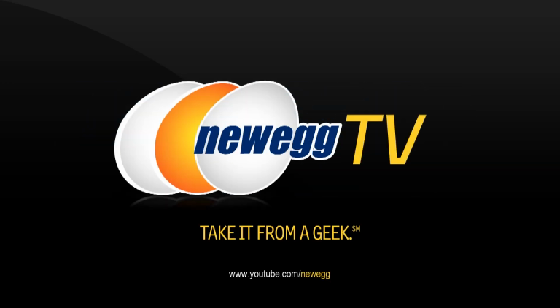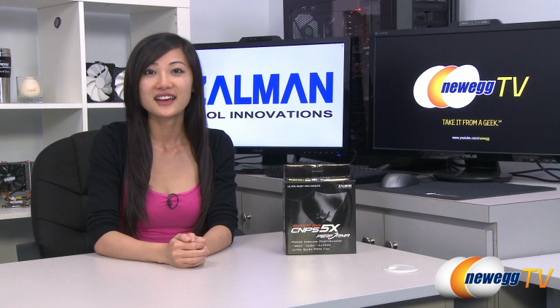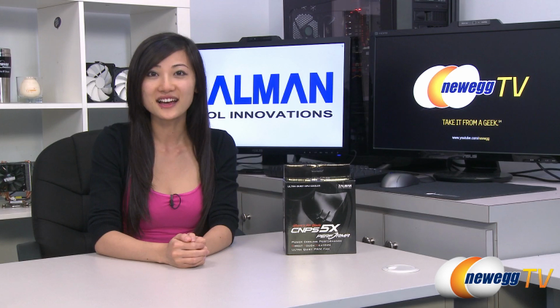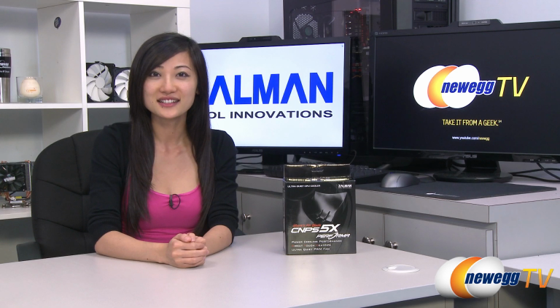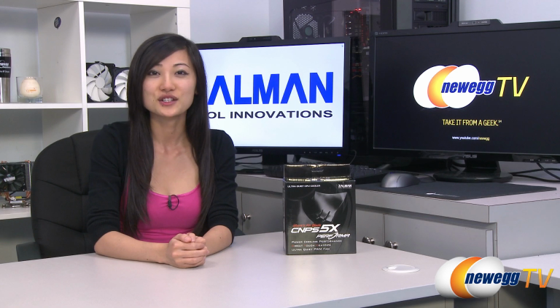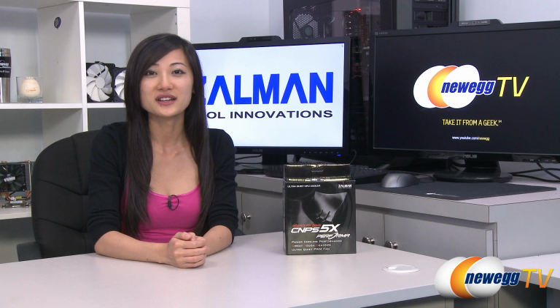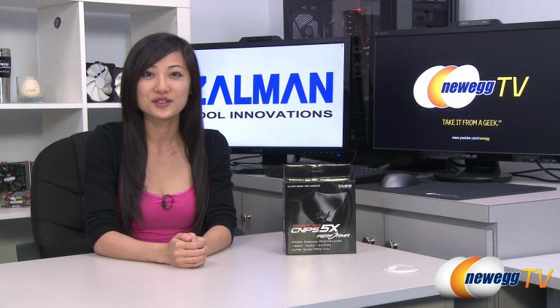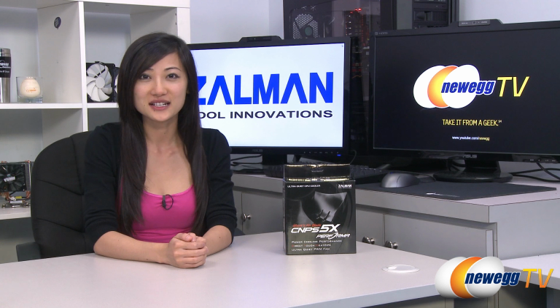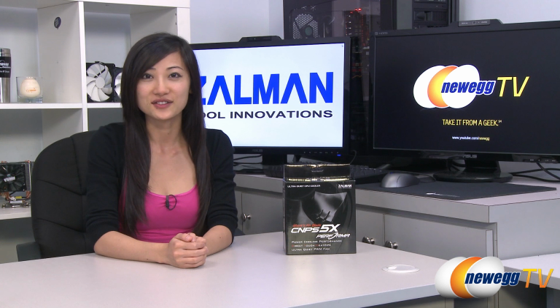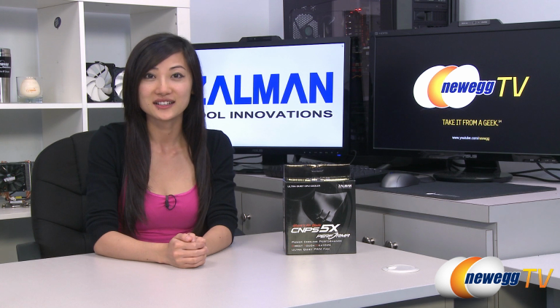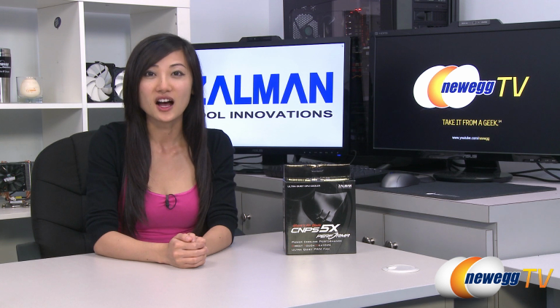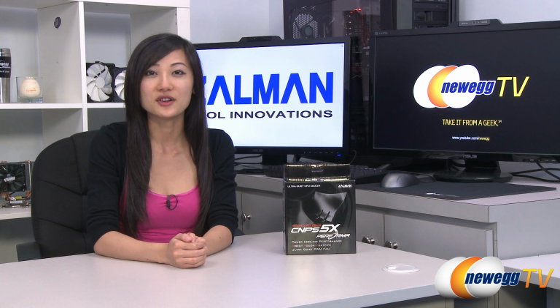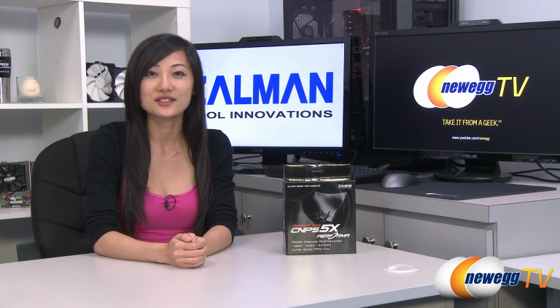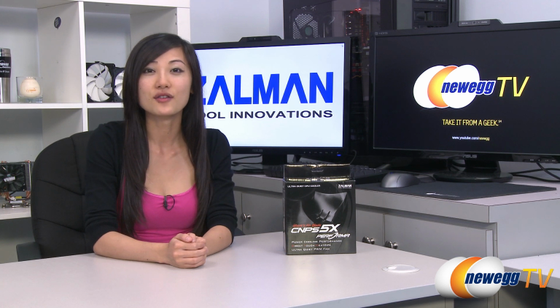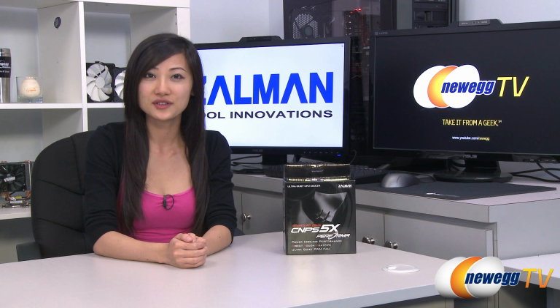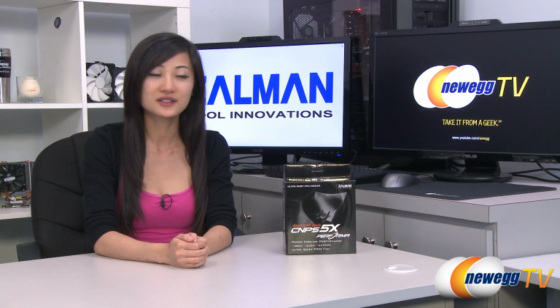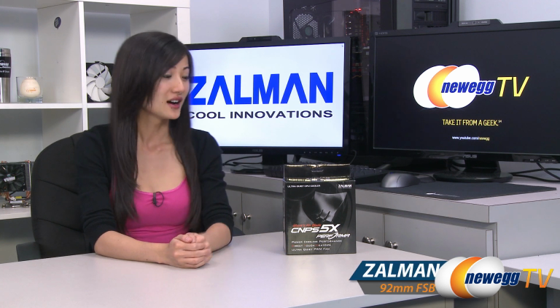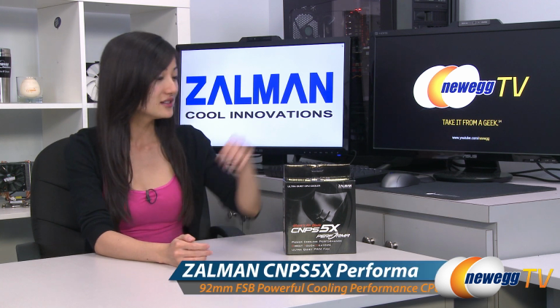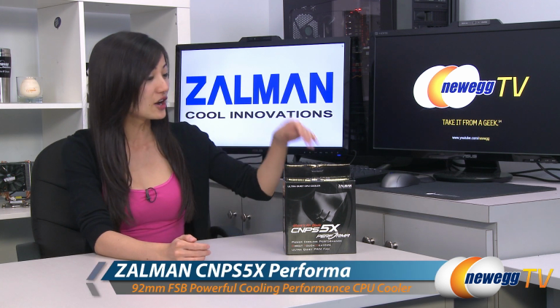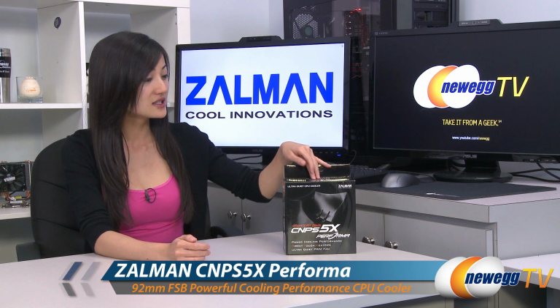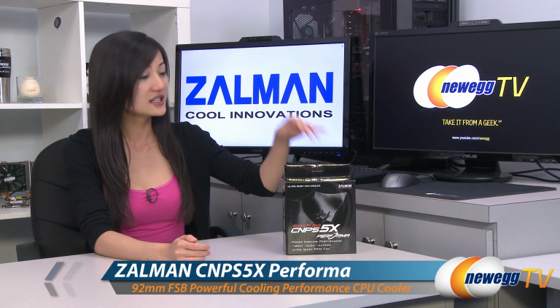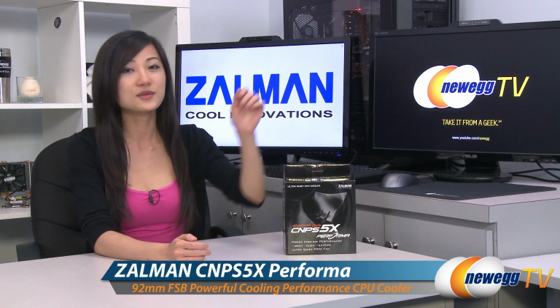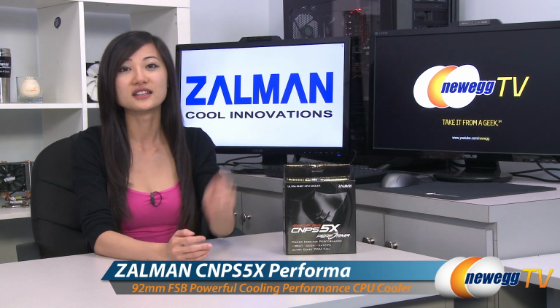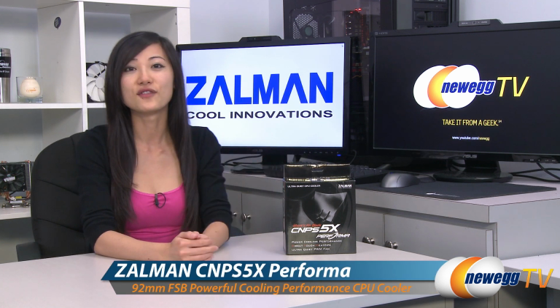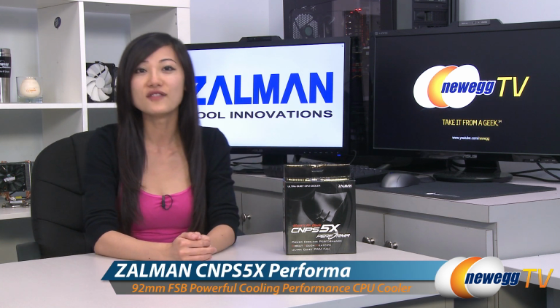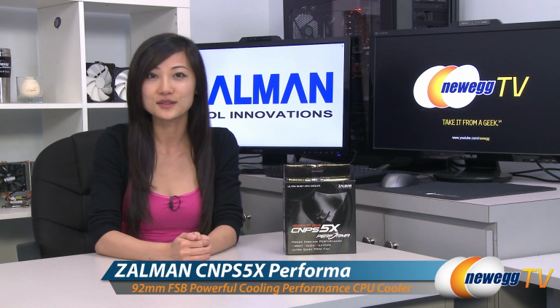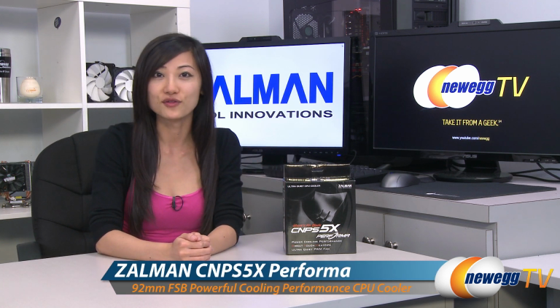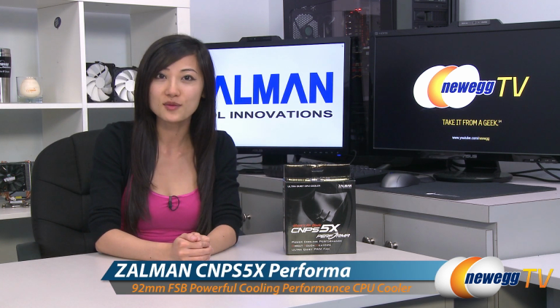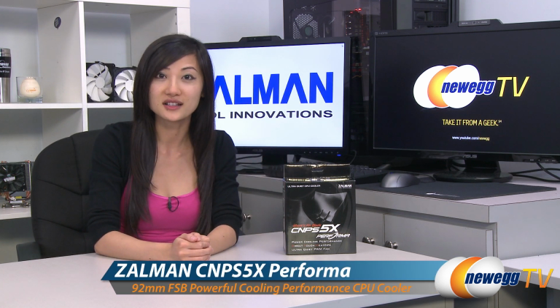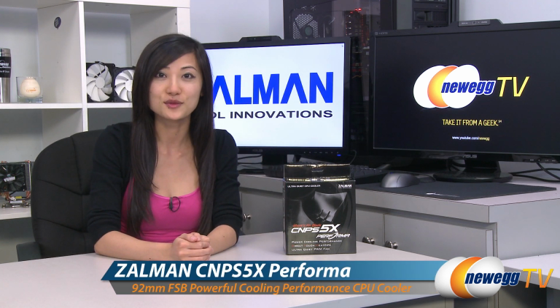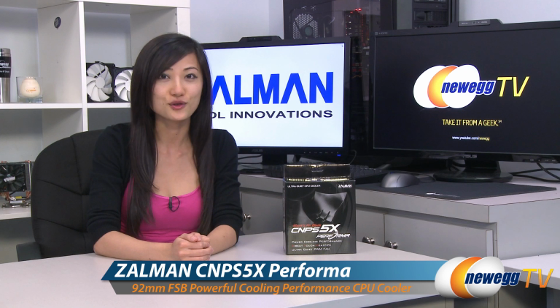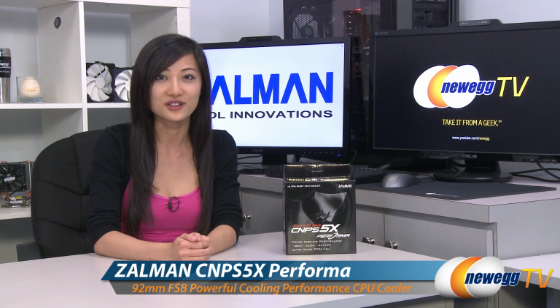Hey guys, Joanne here with Newegg TV. I'm here to do an overview on this Zalman CNPS 5X Performa CPU cooler.